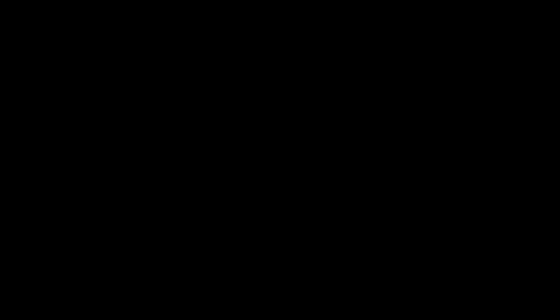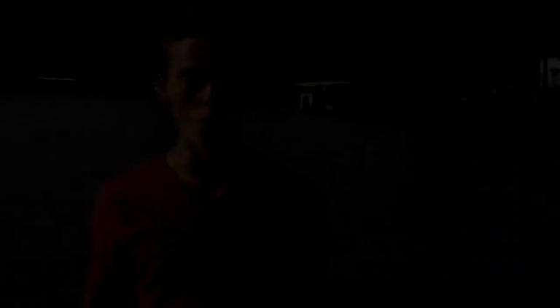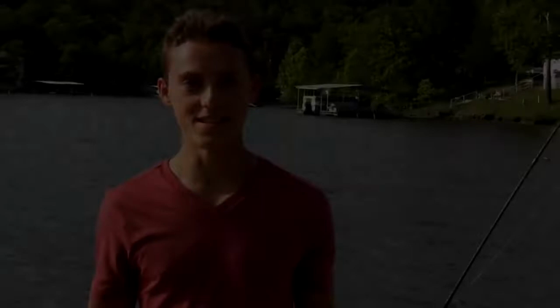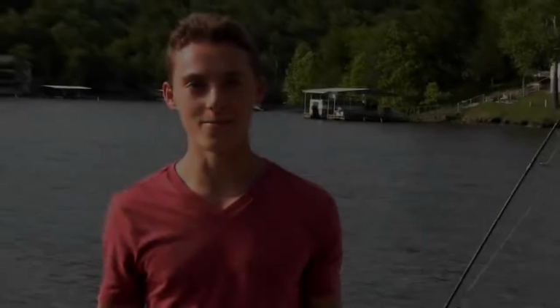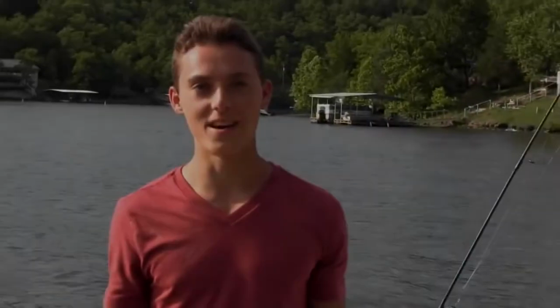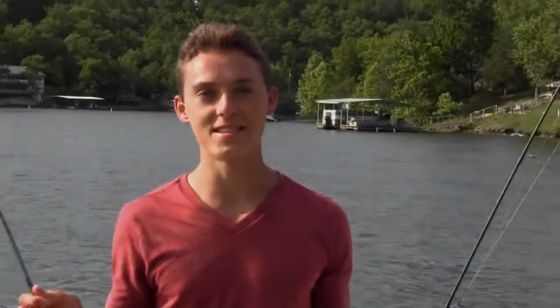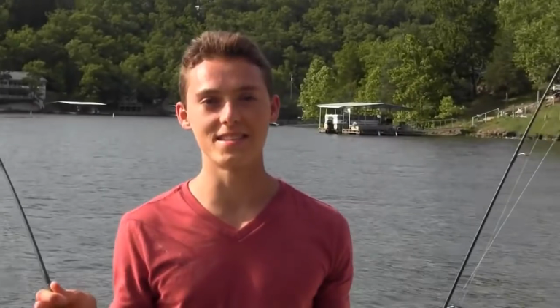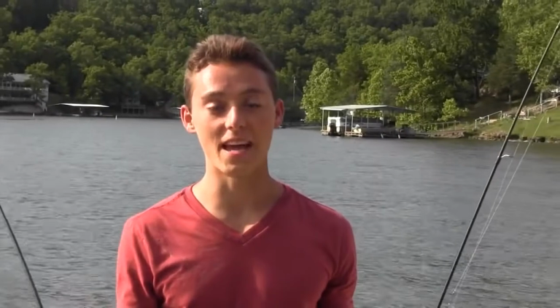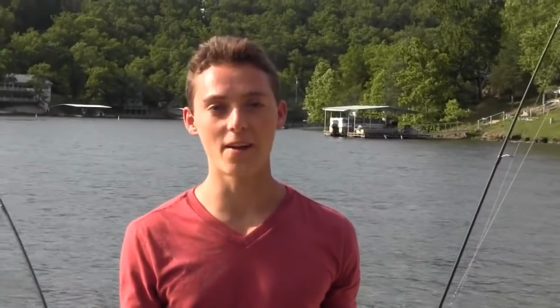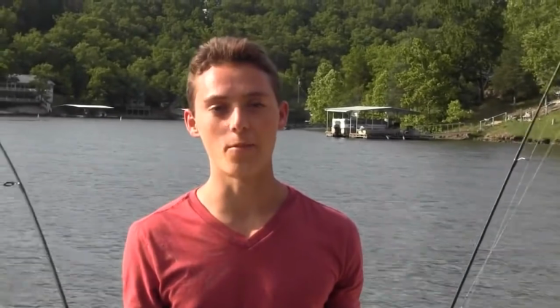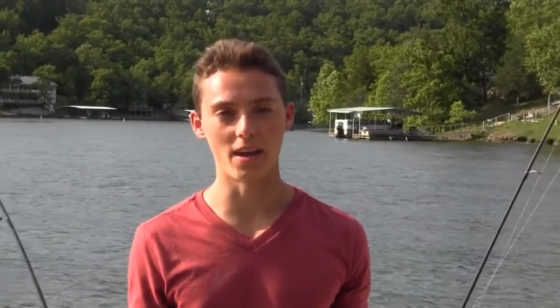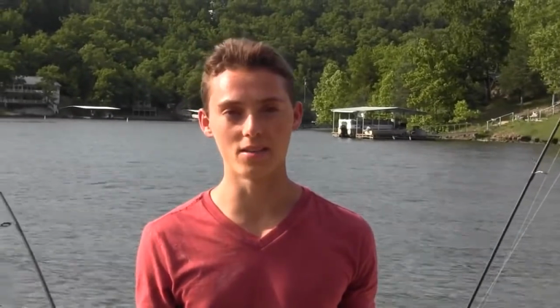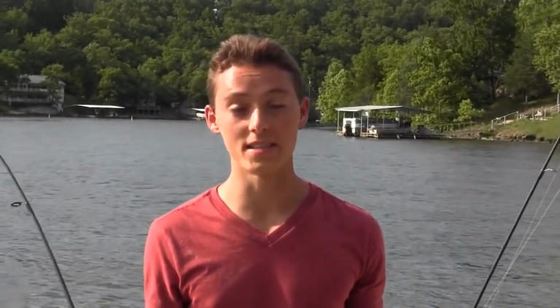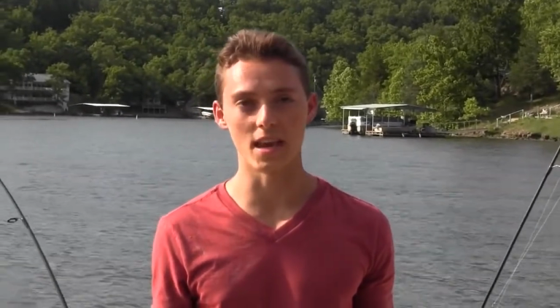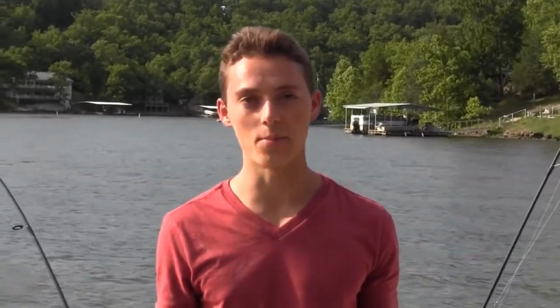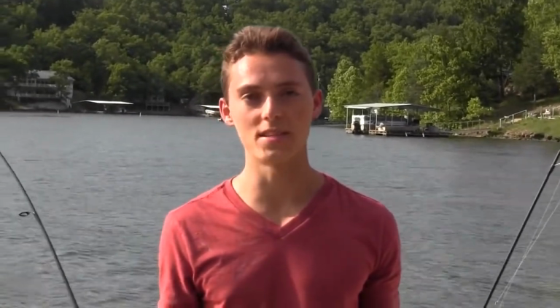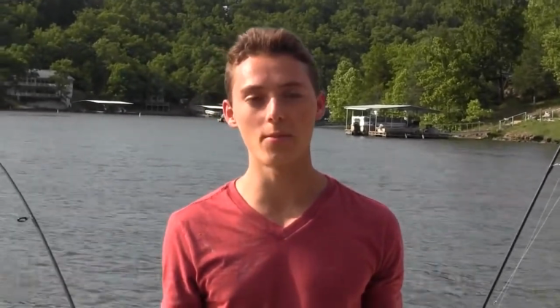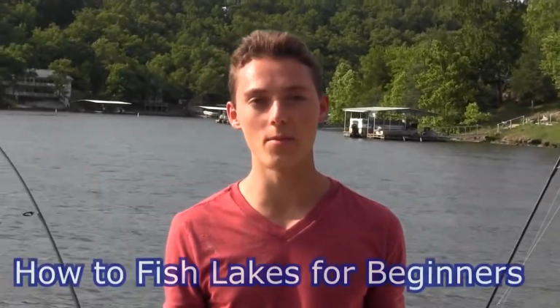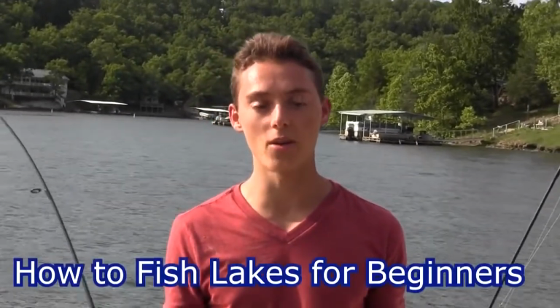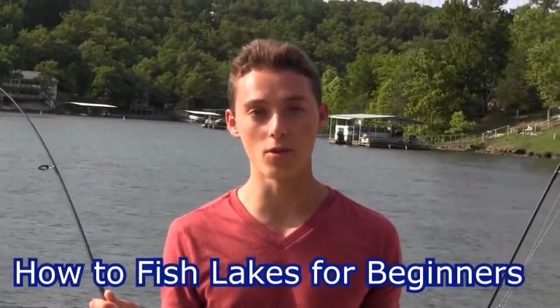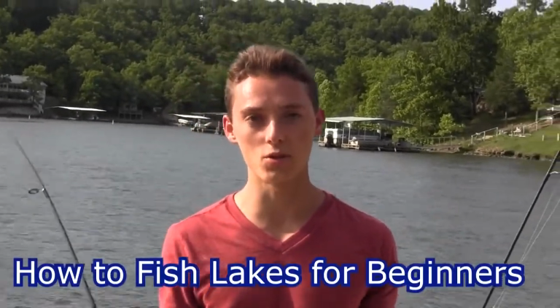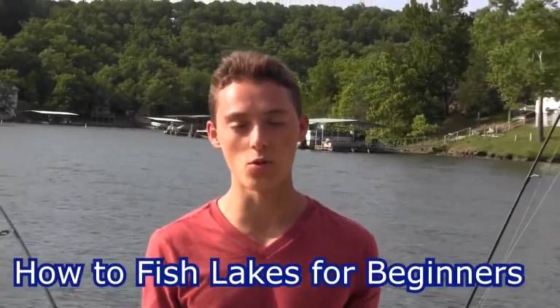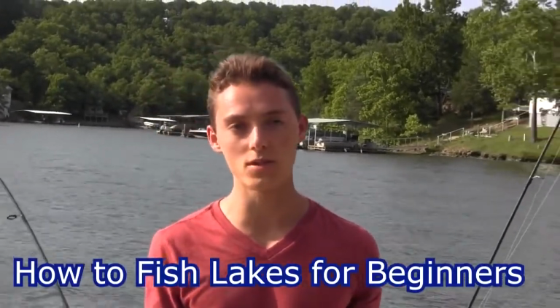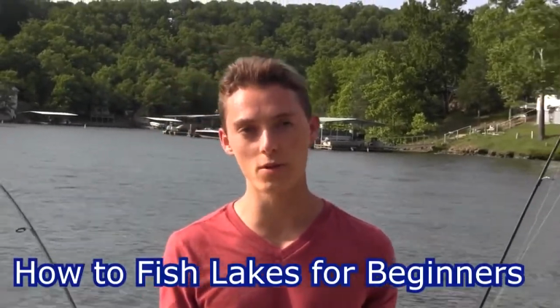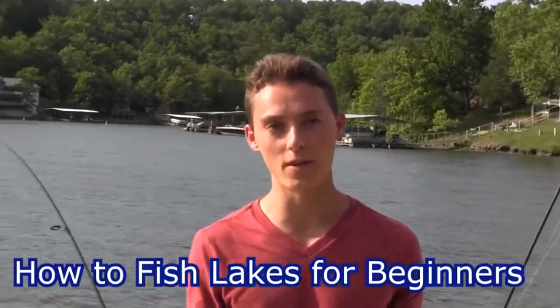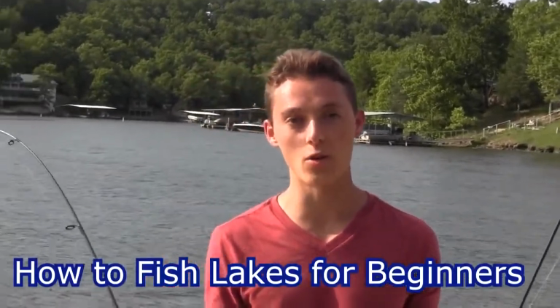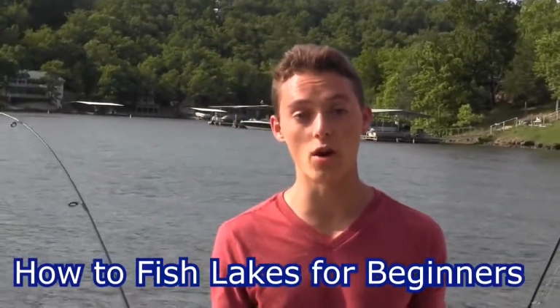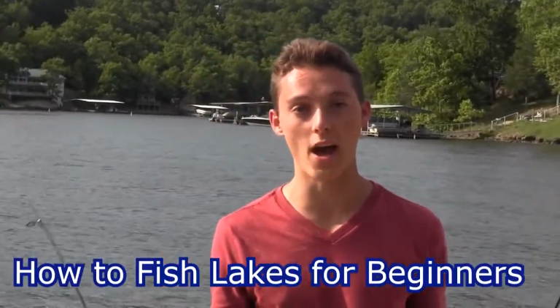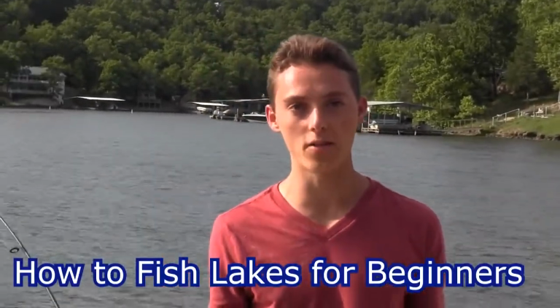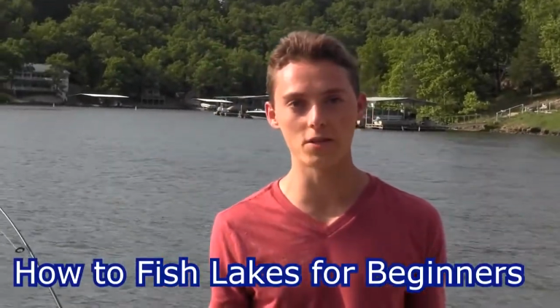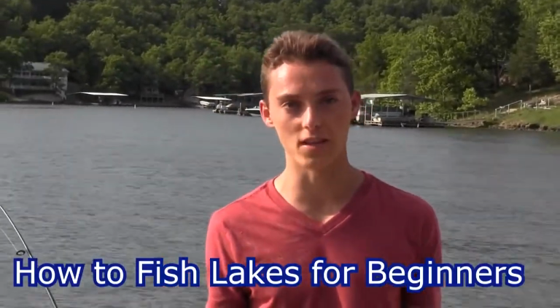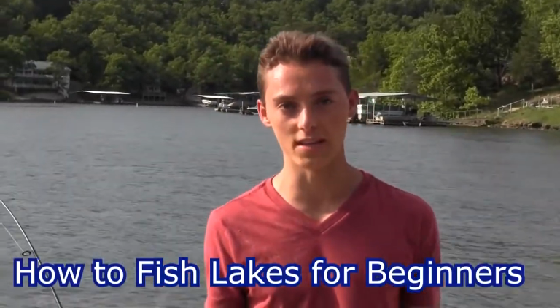What is up guys, this is Zach from Anglers Escape and today I'm going to make a really short and sweet video on how to fish lakes.